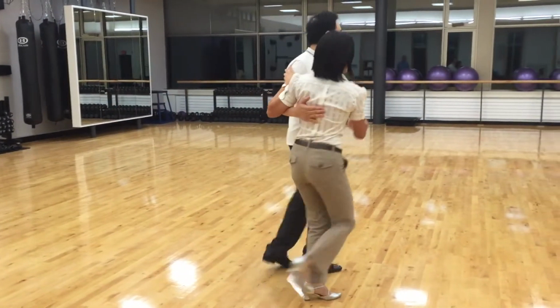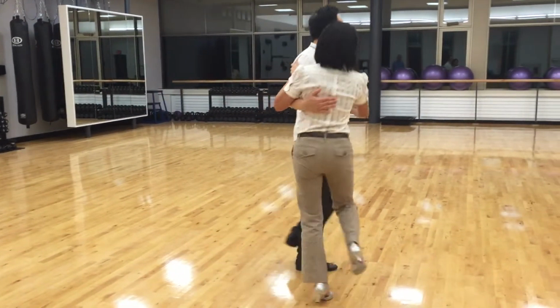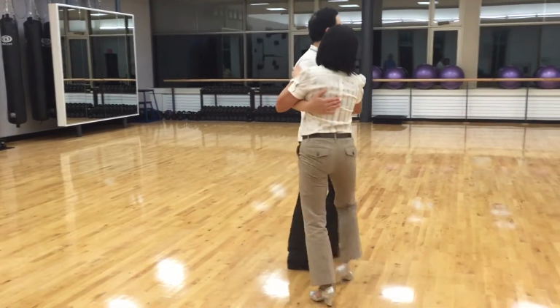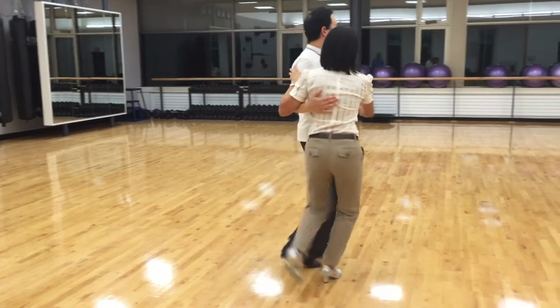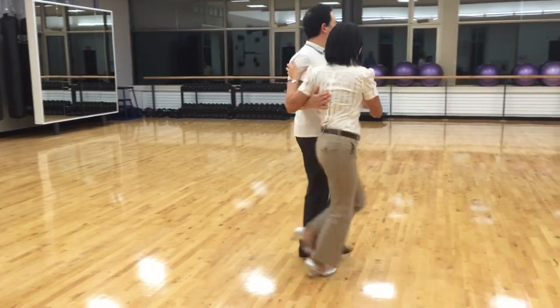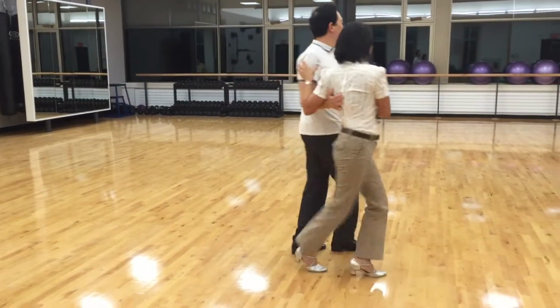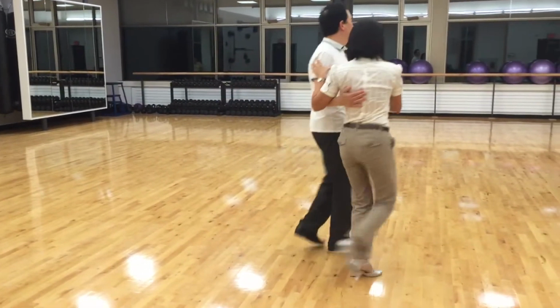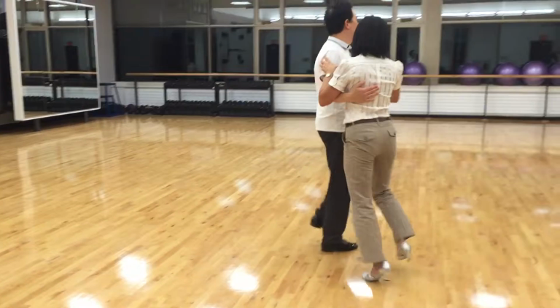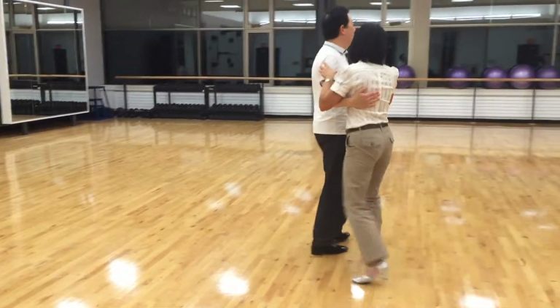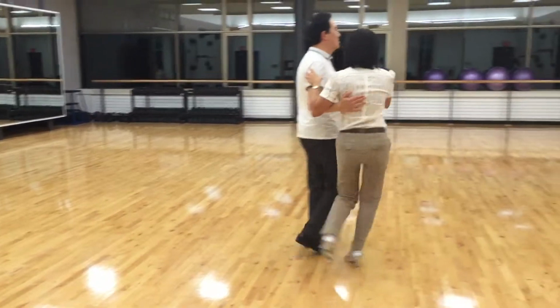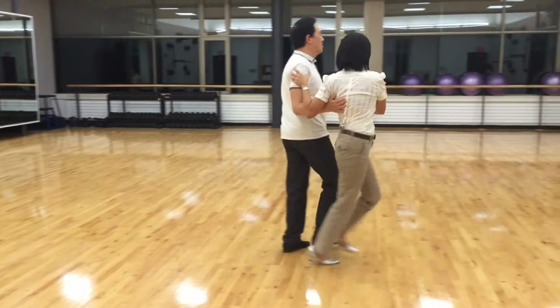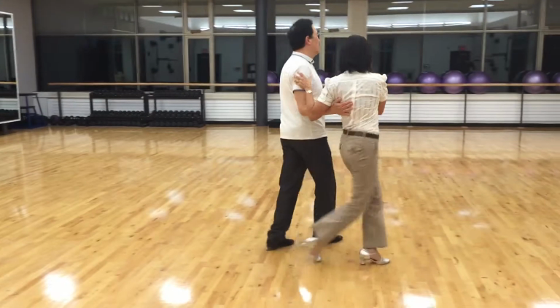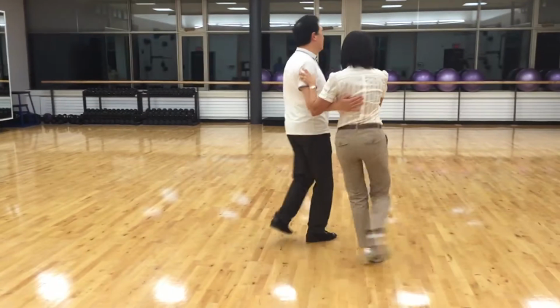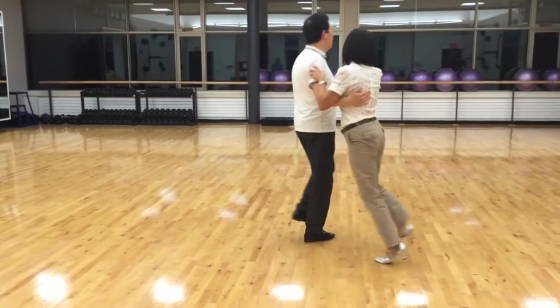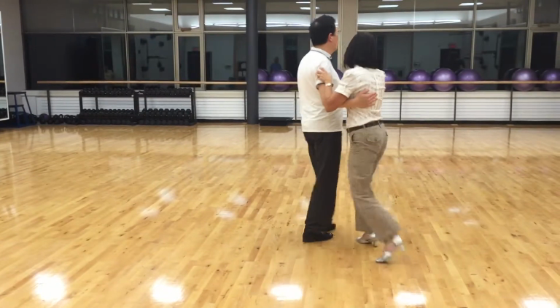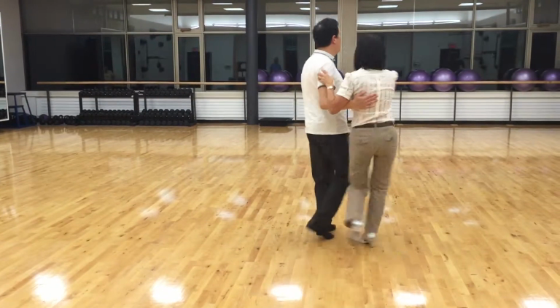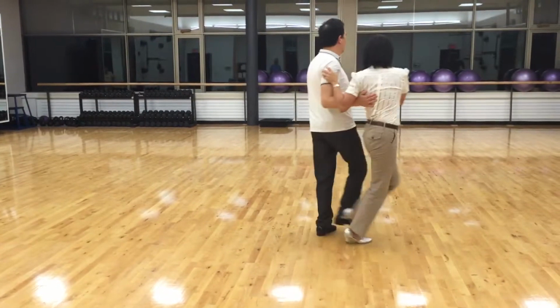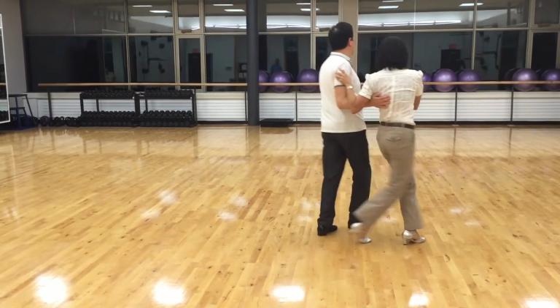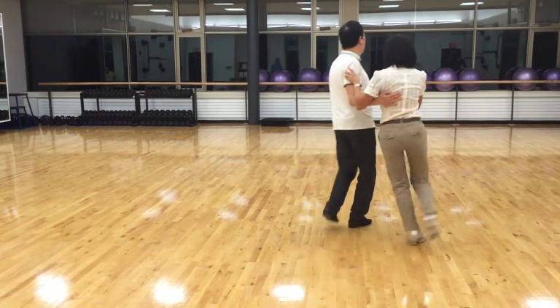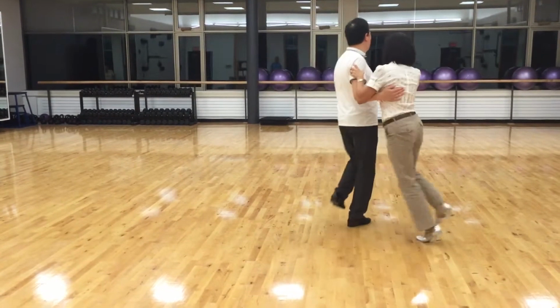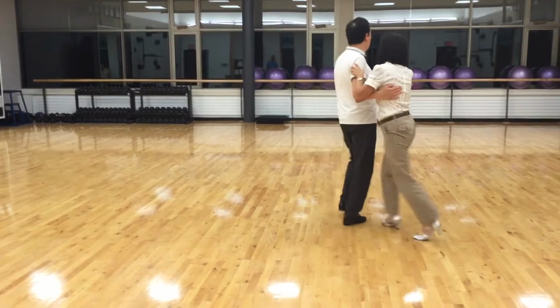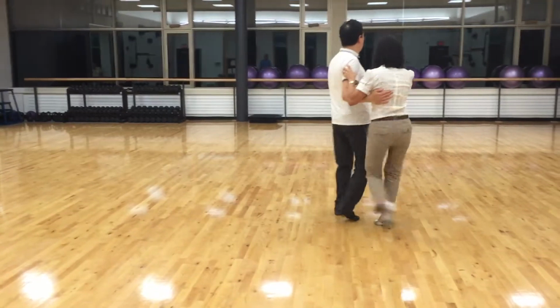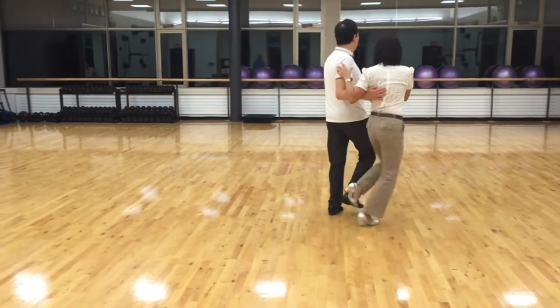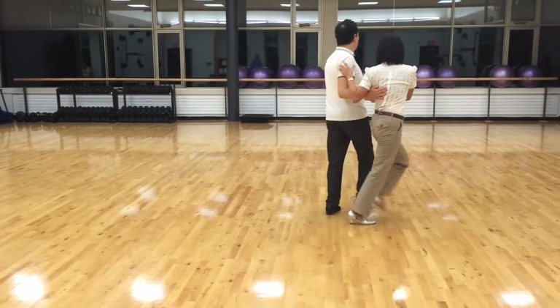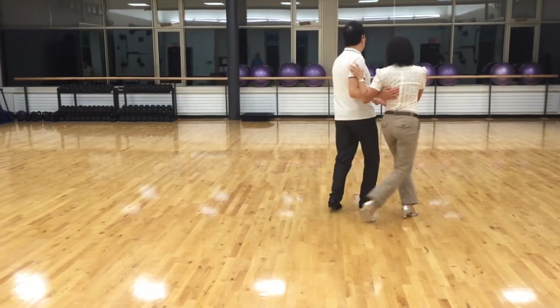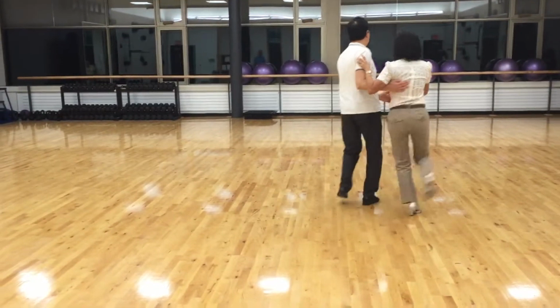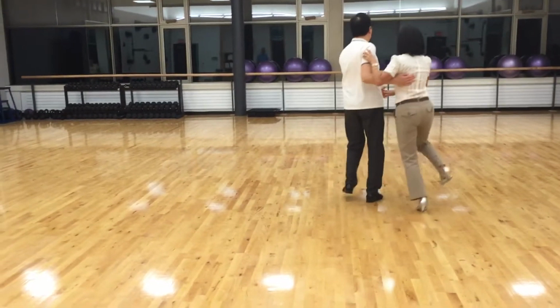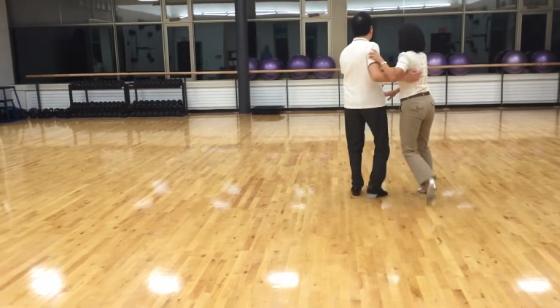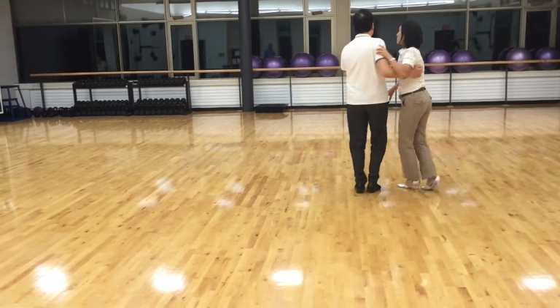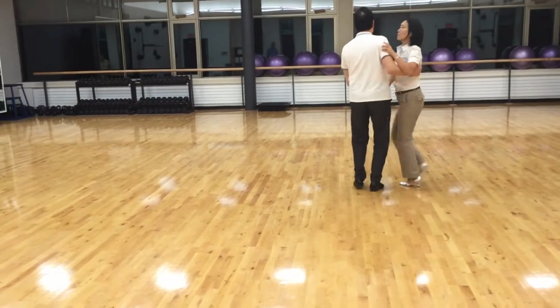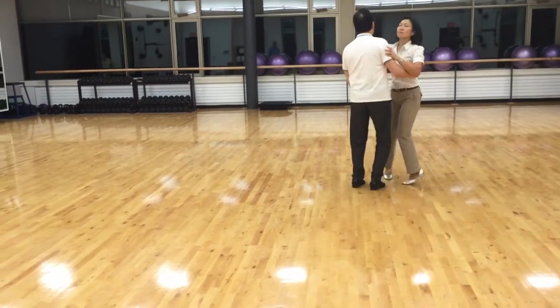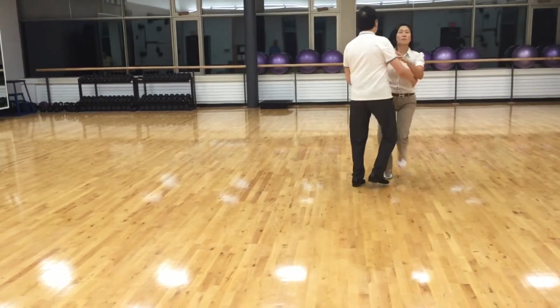Swivel: one, two, three, four, five, six, seven. And left hand release.